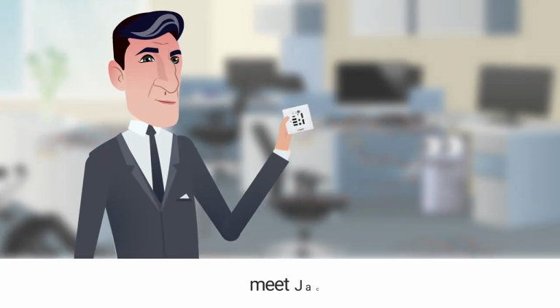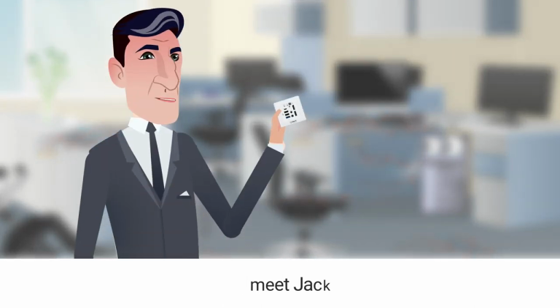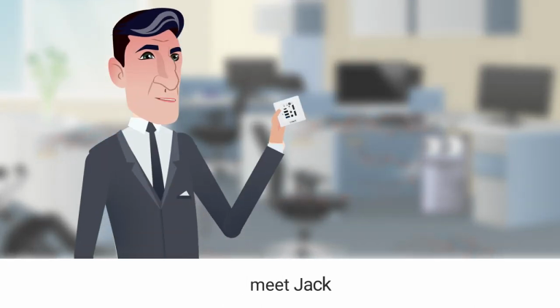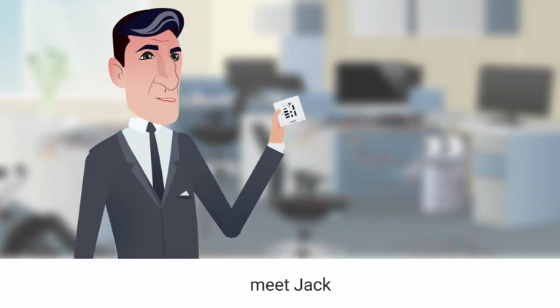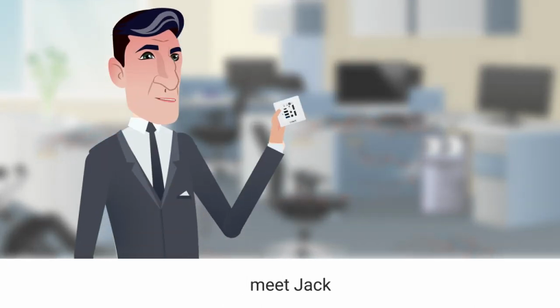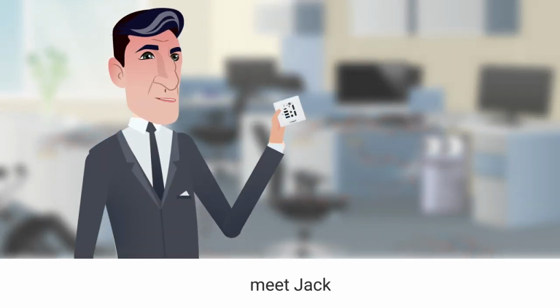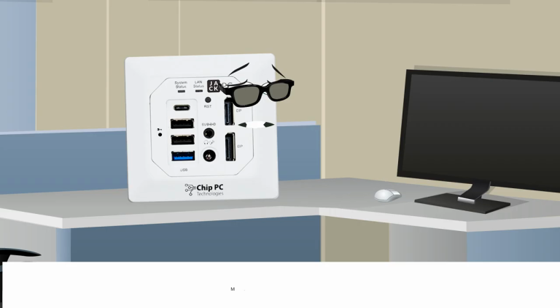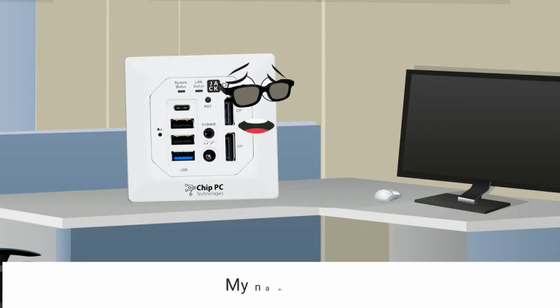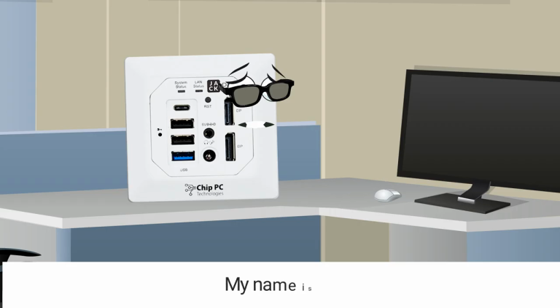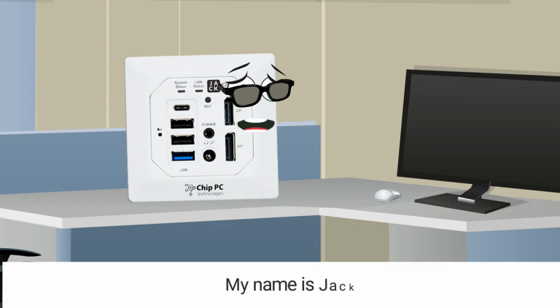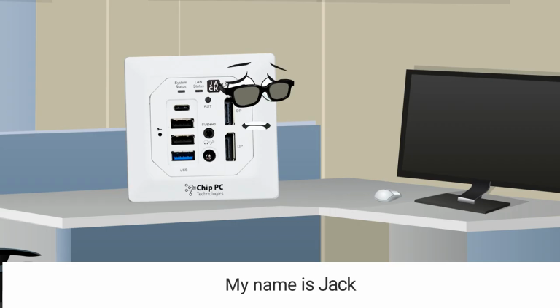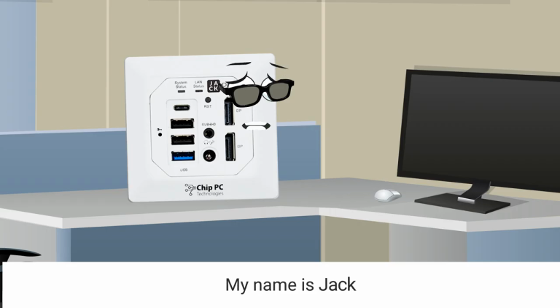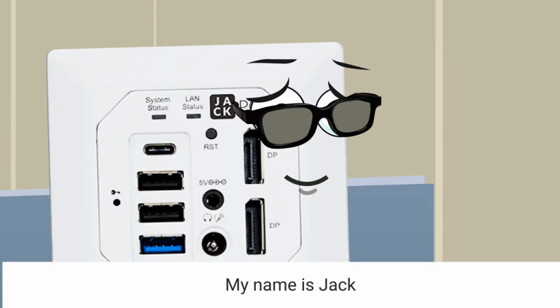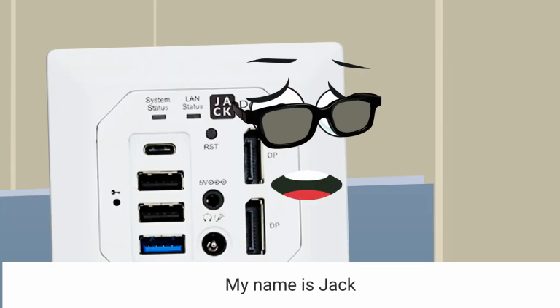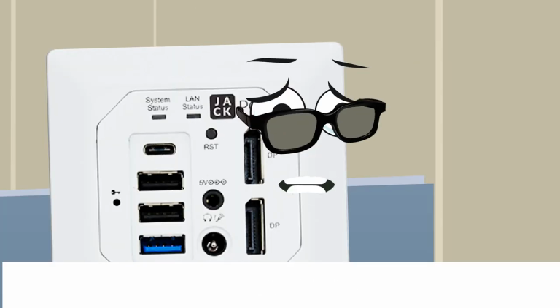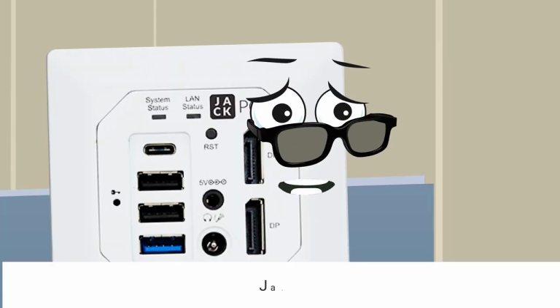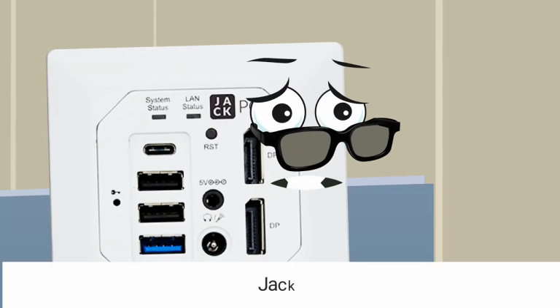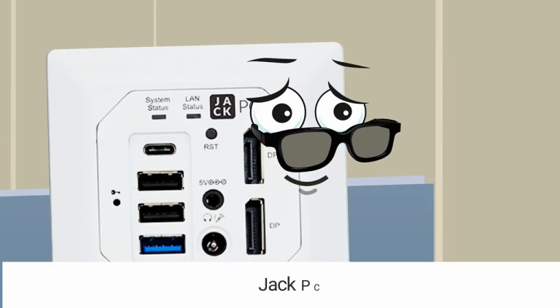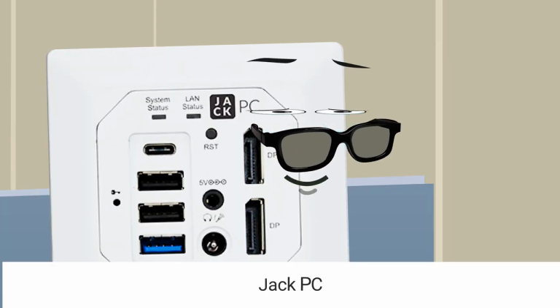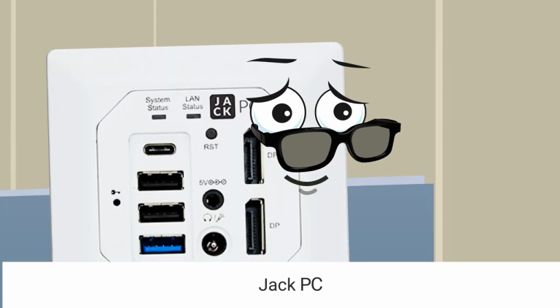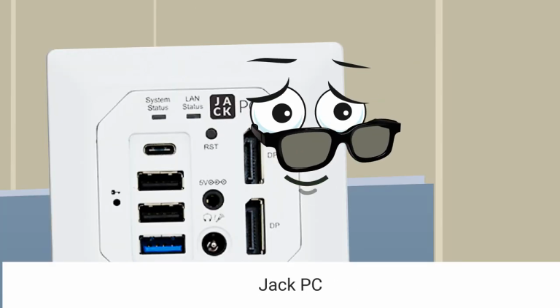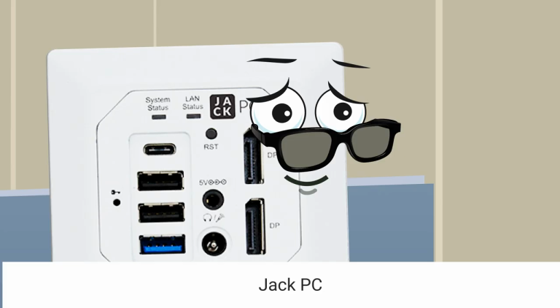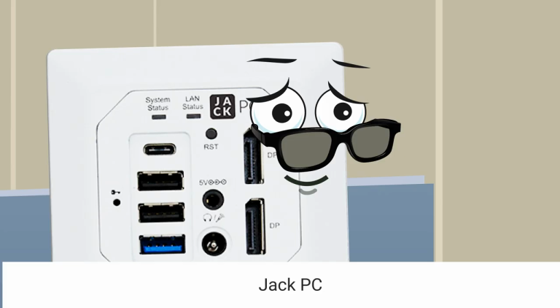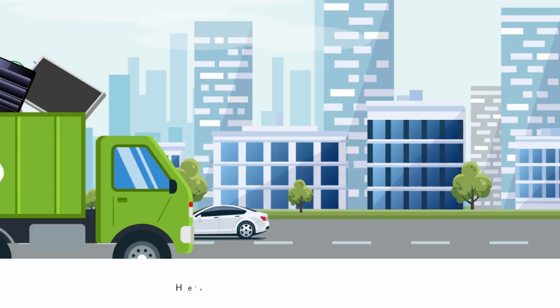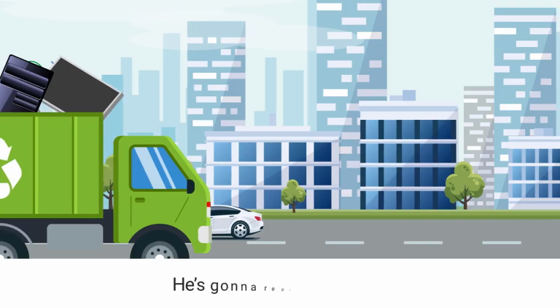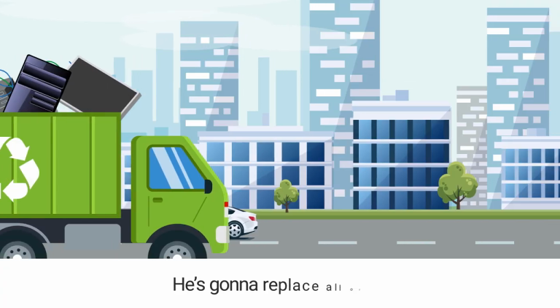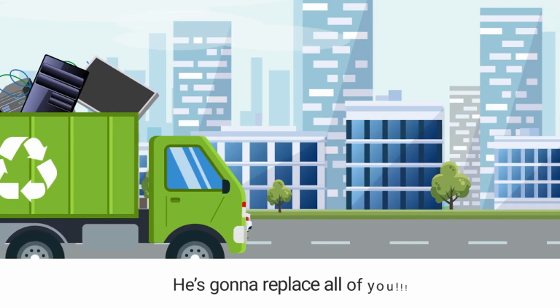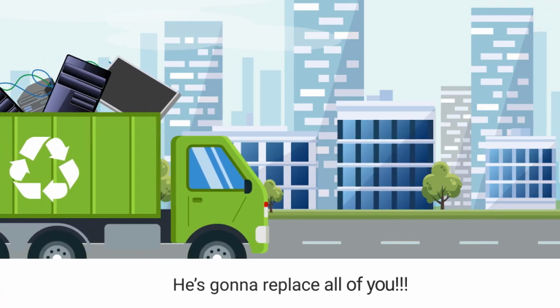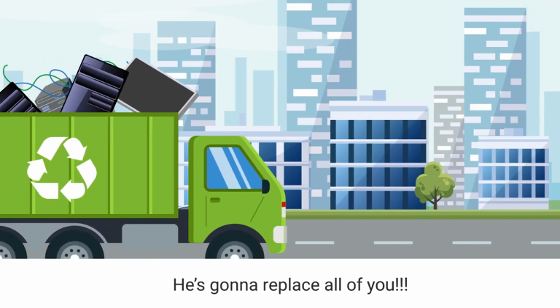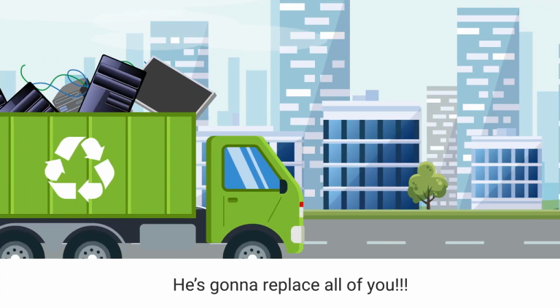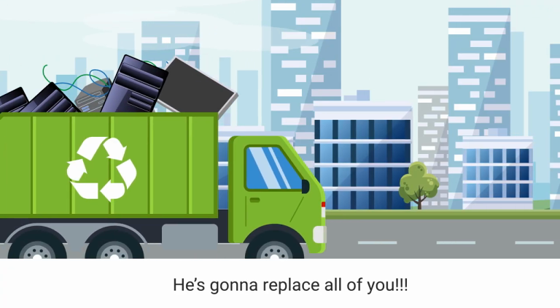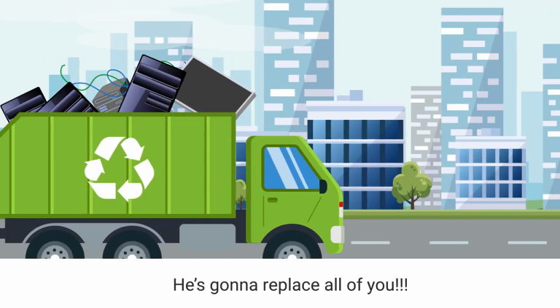Meet Jack. The name is Jack, Jack PC. He's gonna replace all of you.